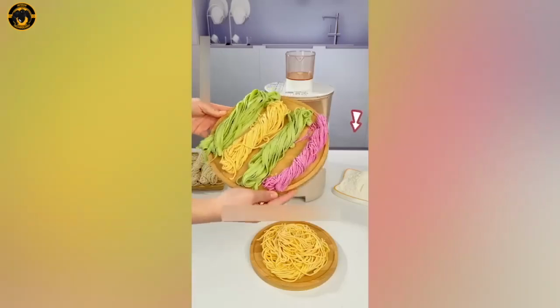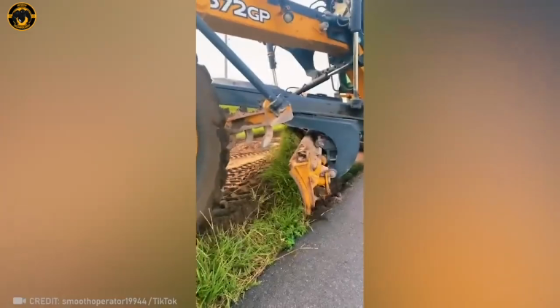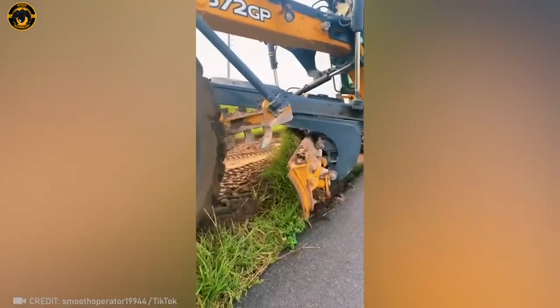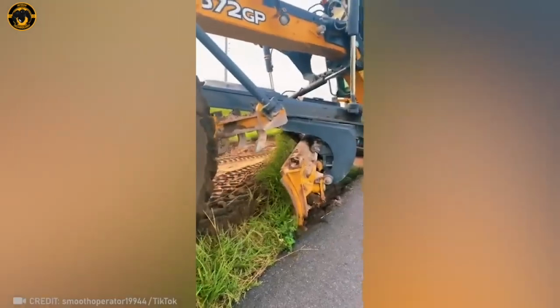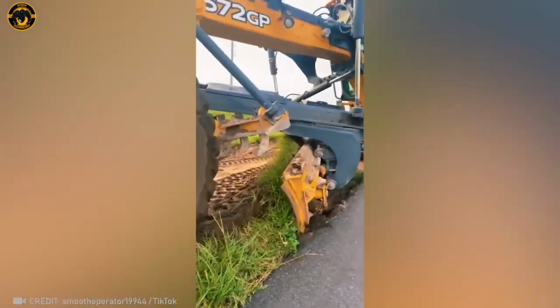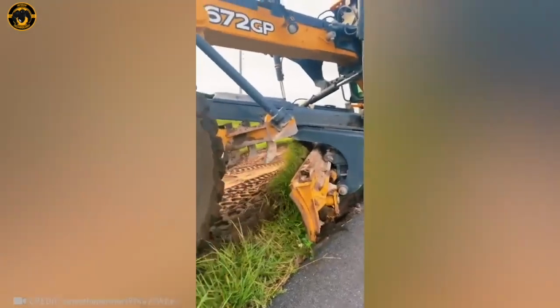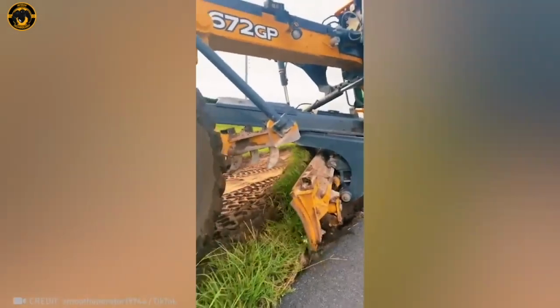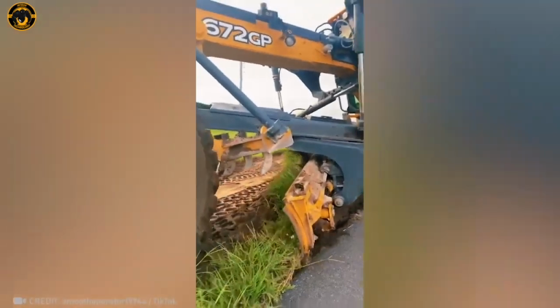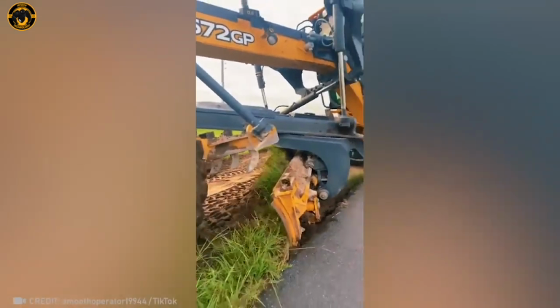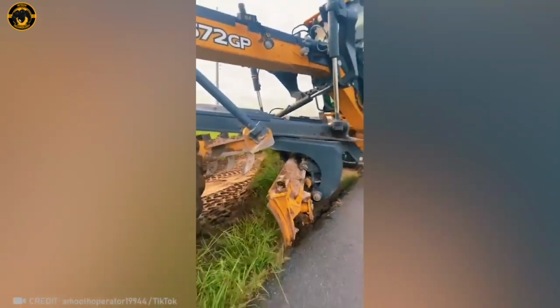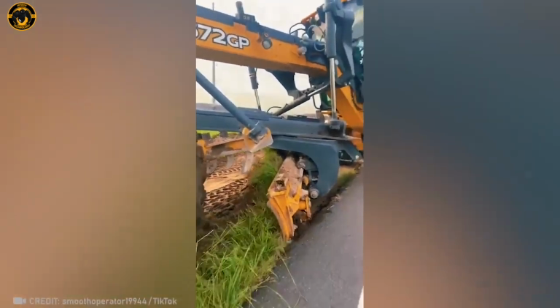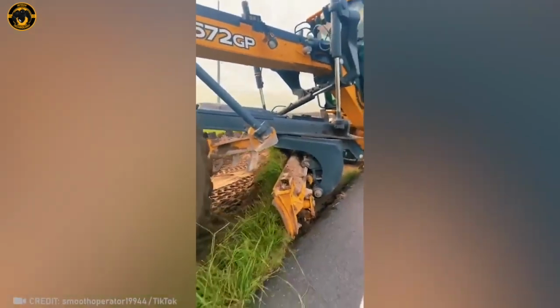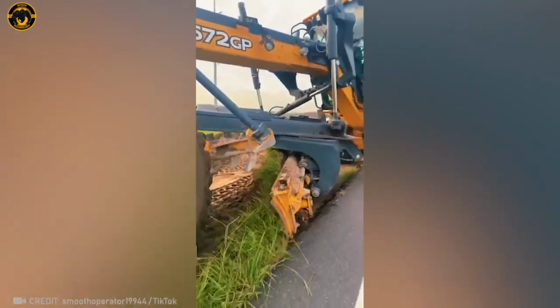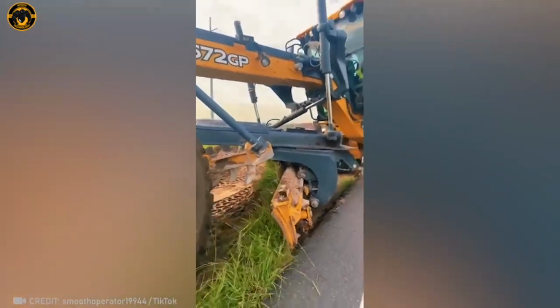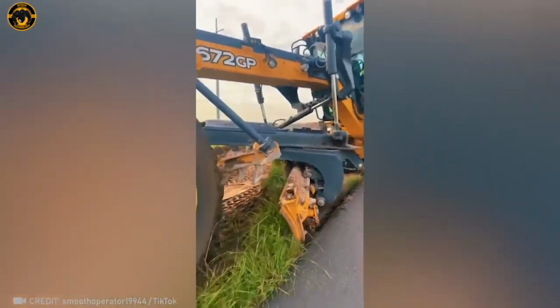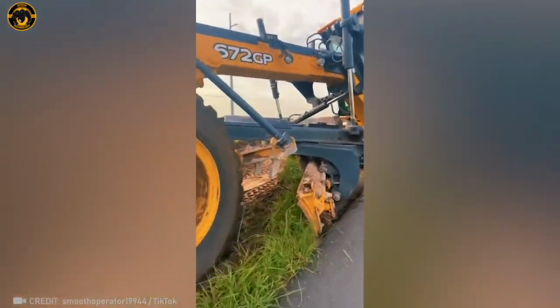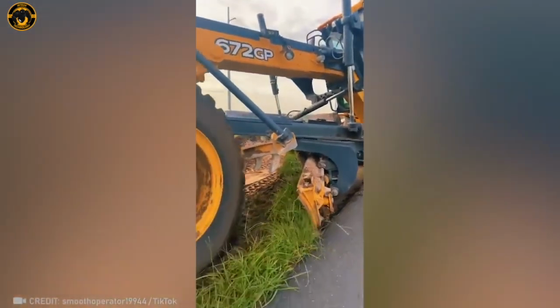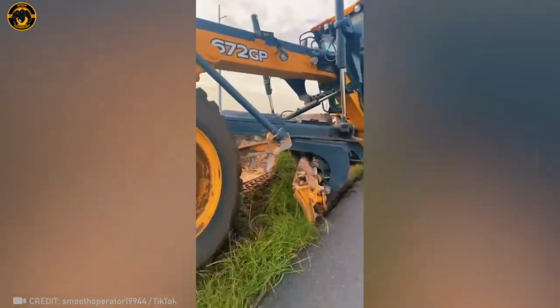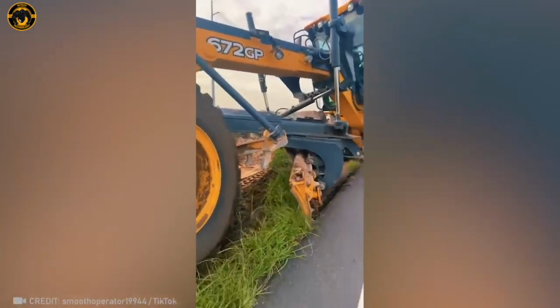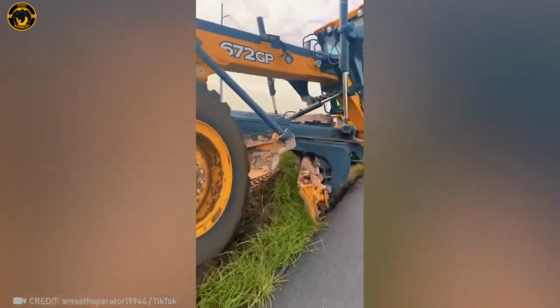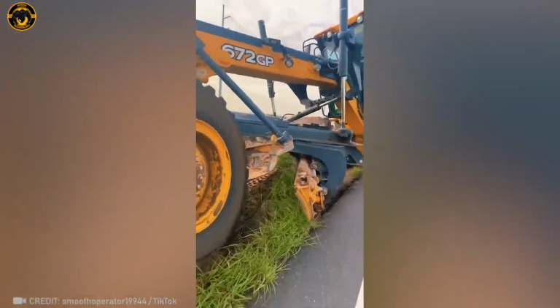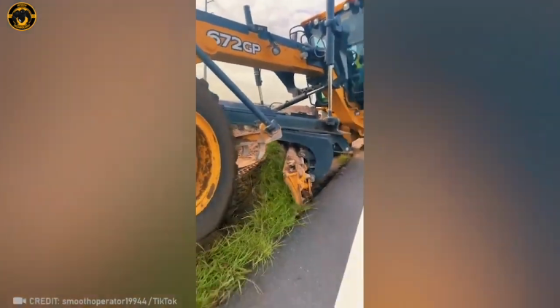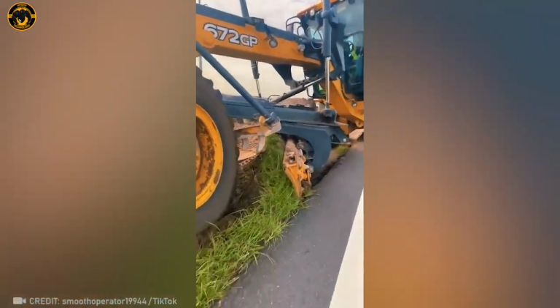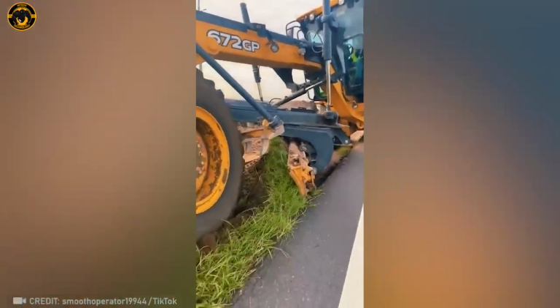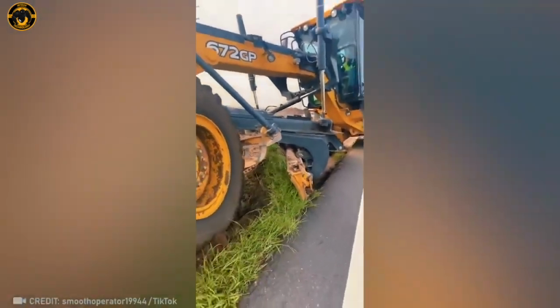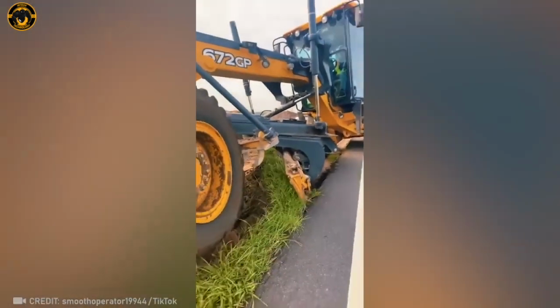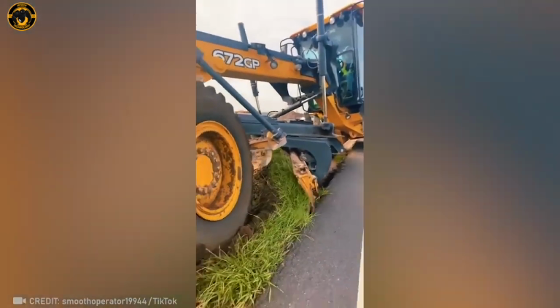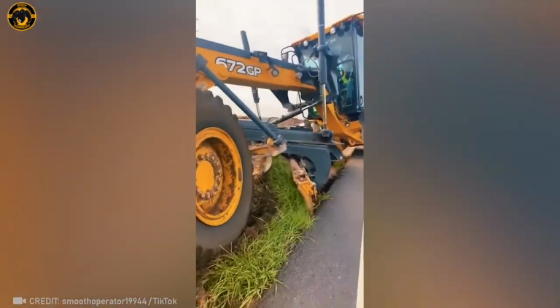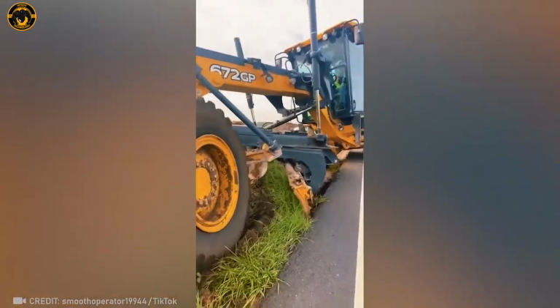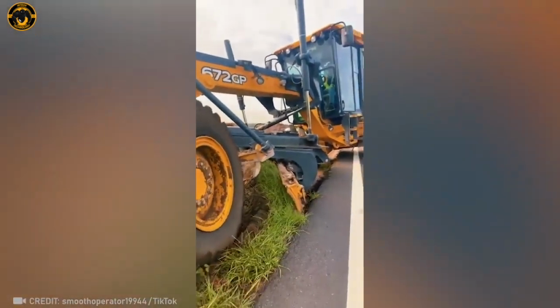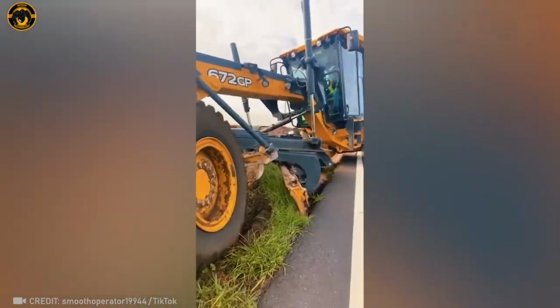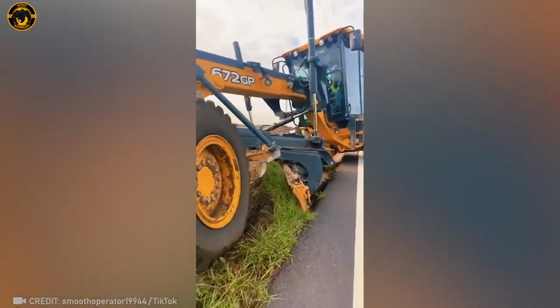Take a look at this super-efficient tool that zaps away grass right down to the roadside! It's a clean sweep!